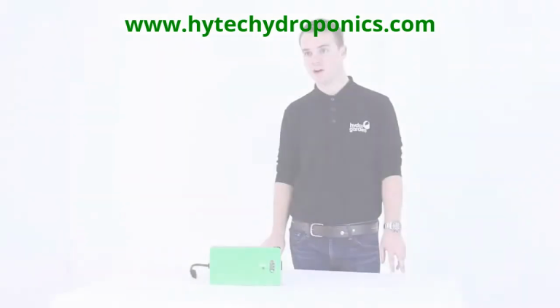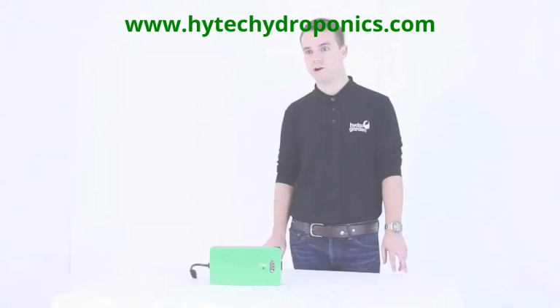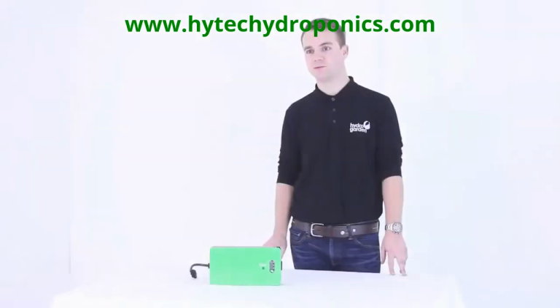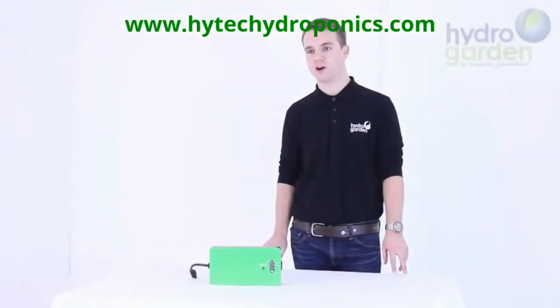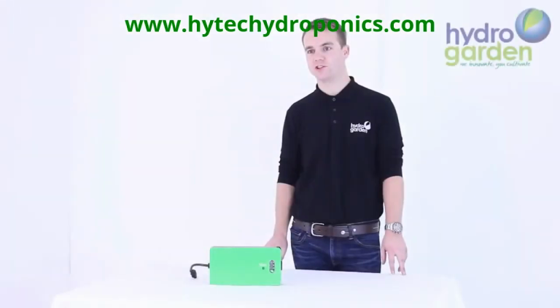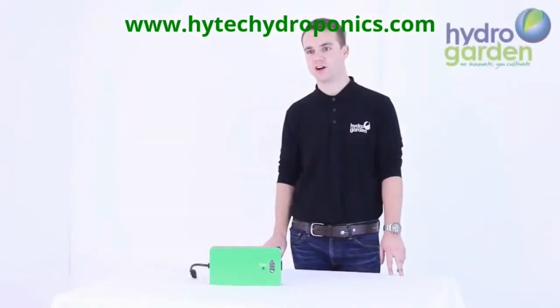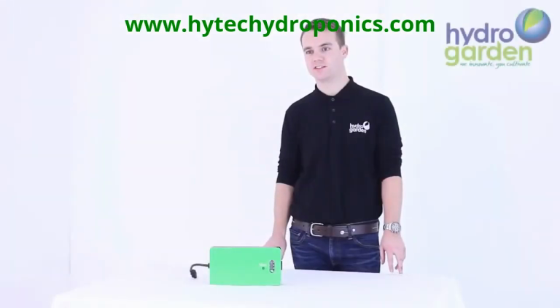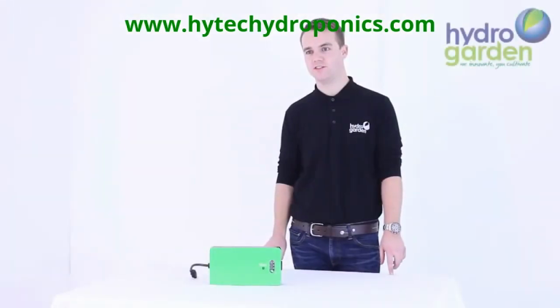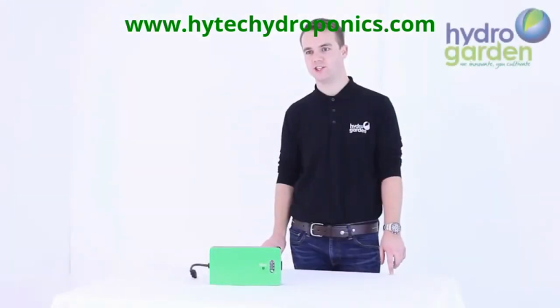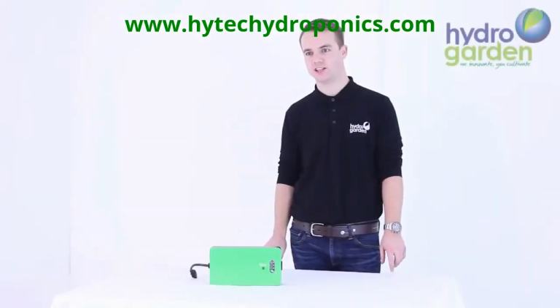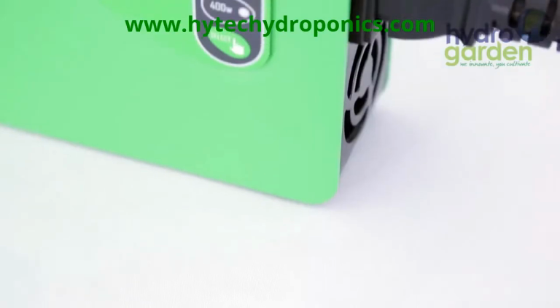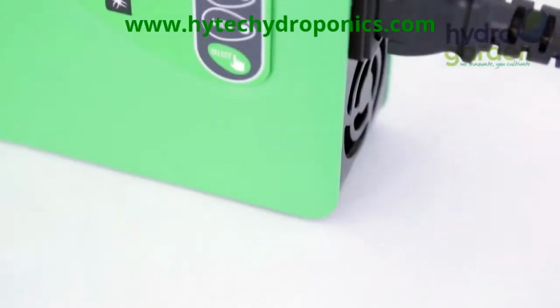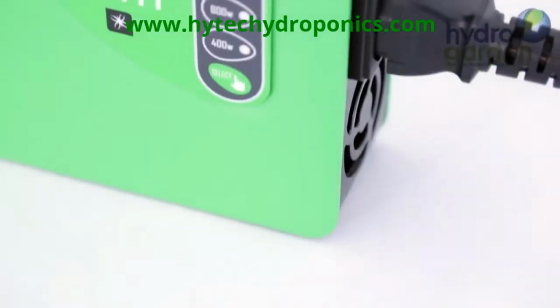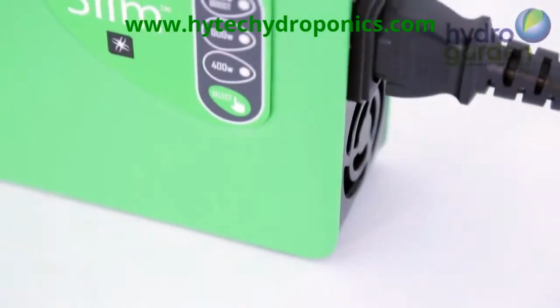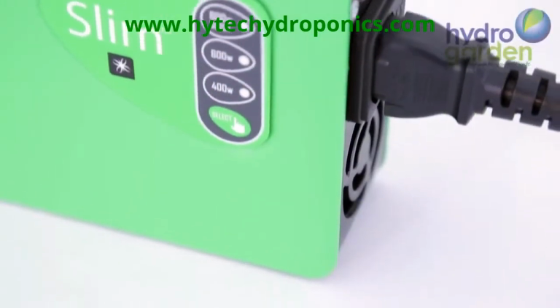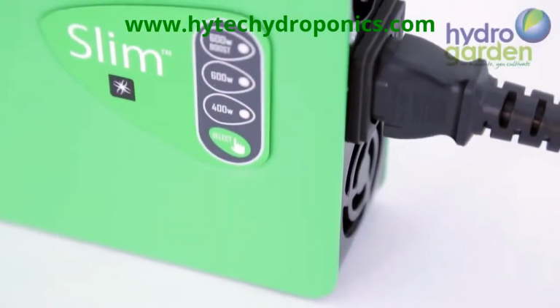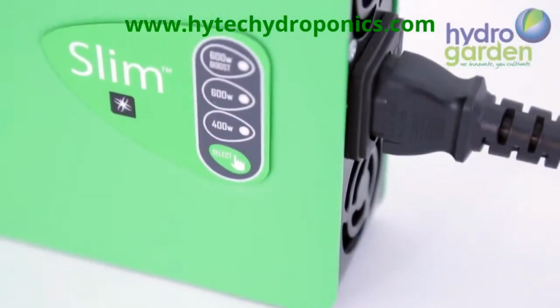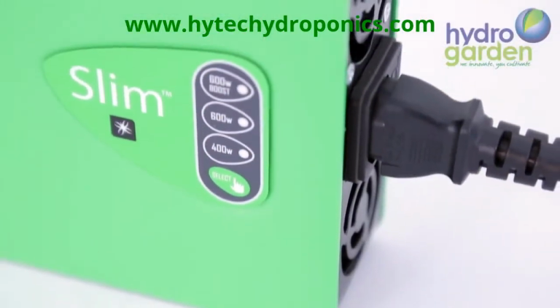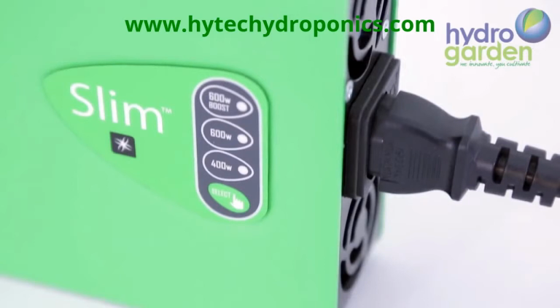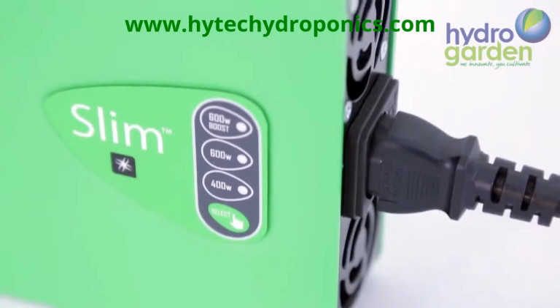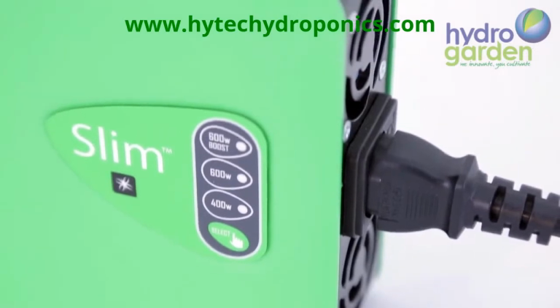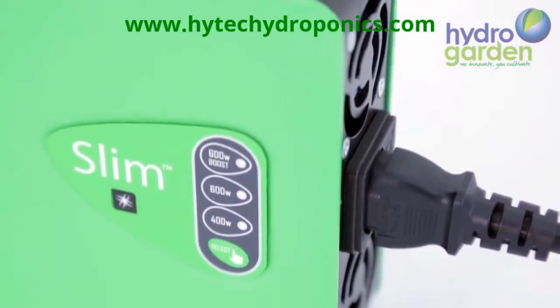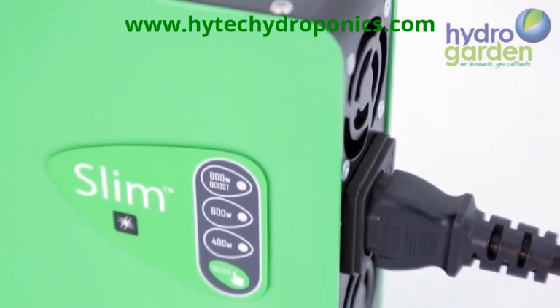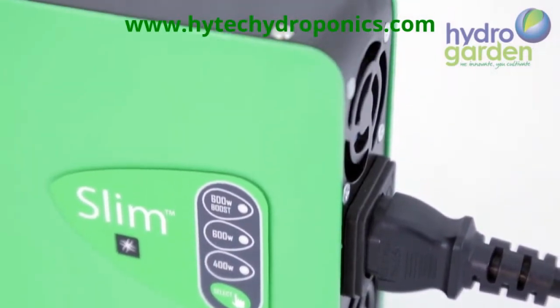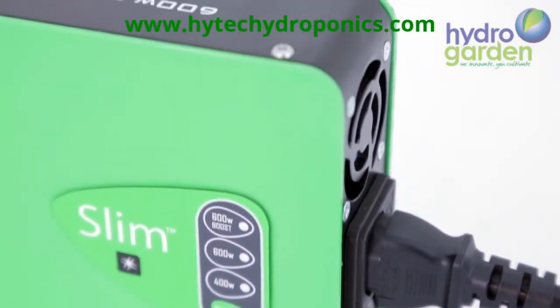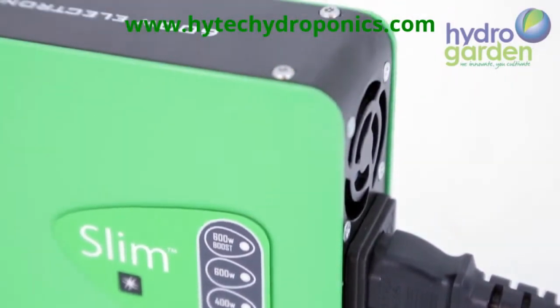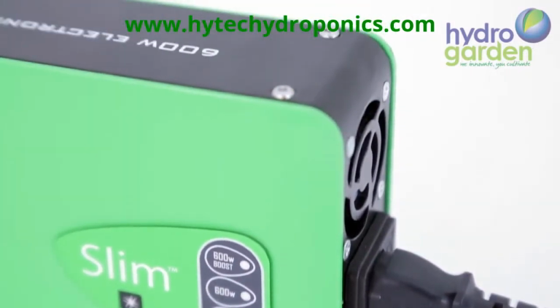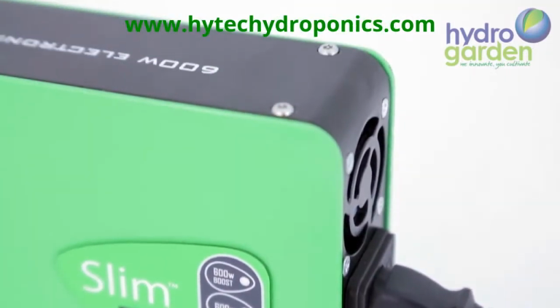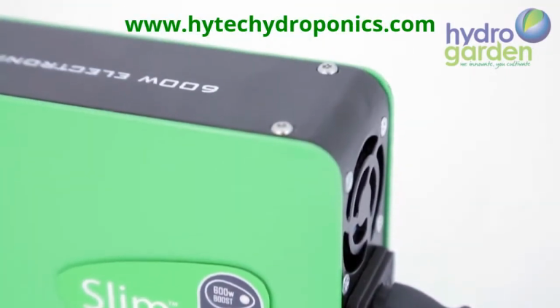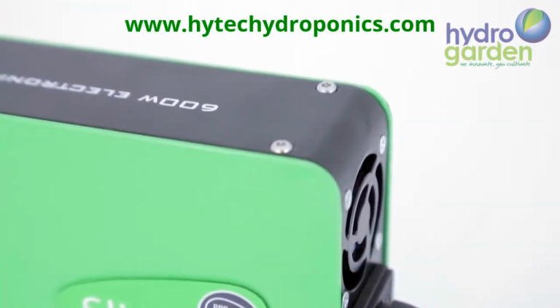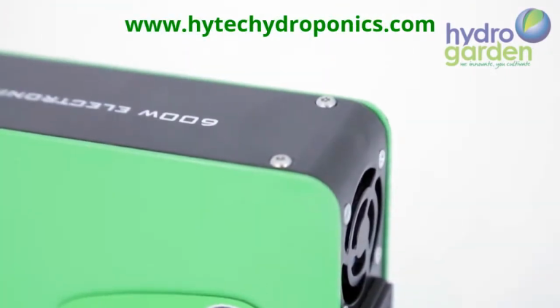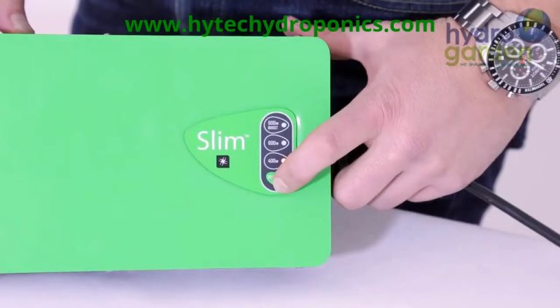Welcome to the HydroGarden TV channel. Today we'll be looking at the new generation in super slim ballasts, the Lumi Slim.